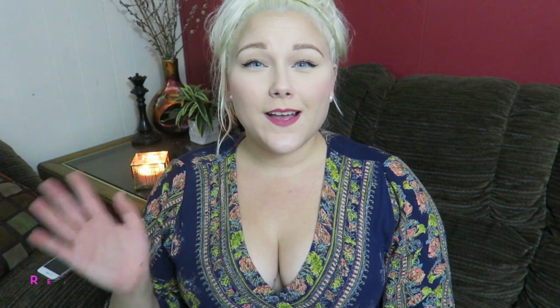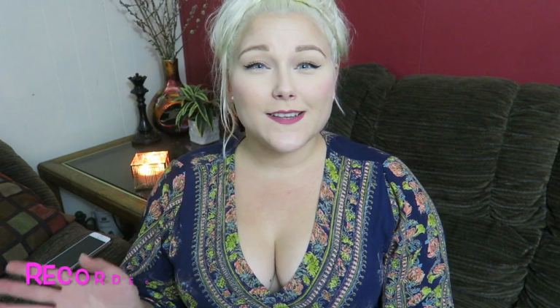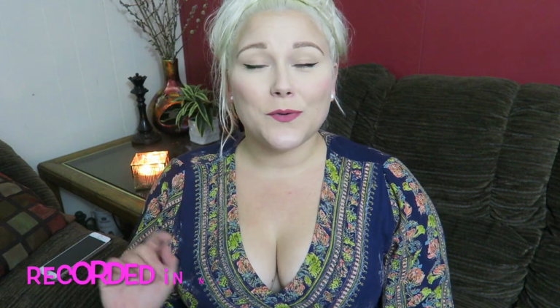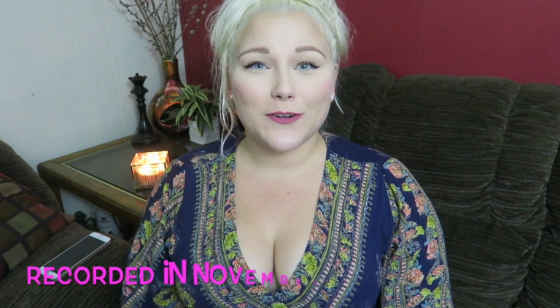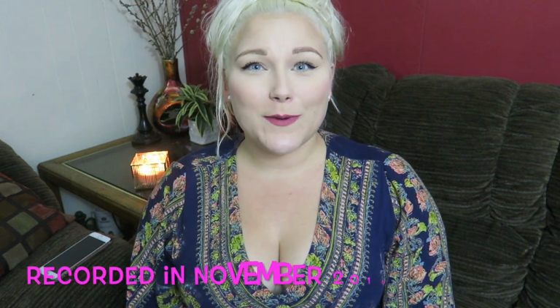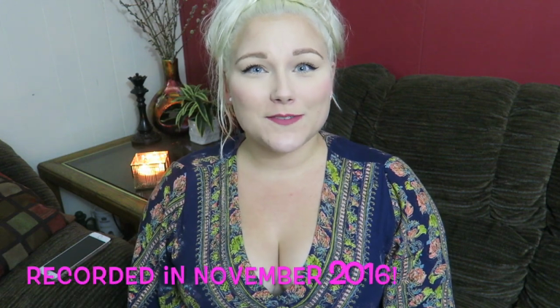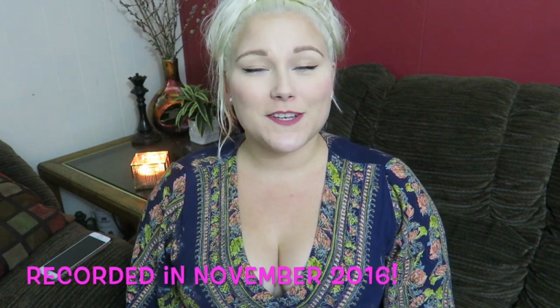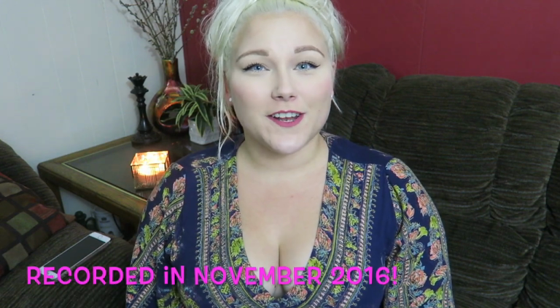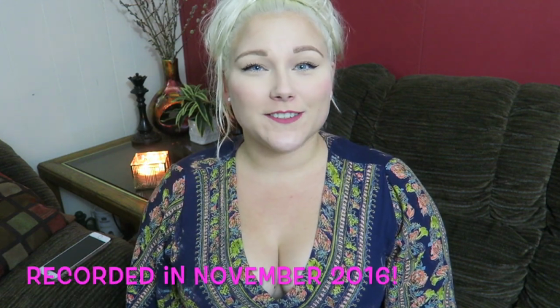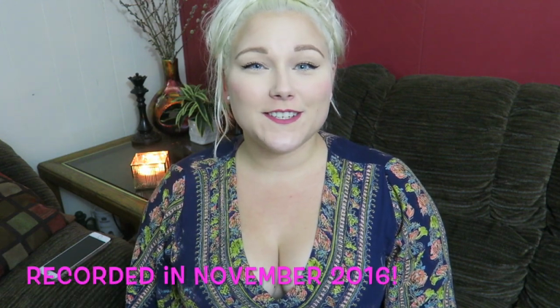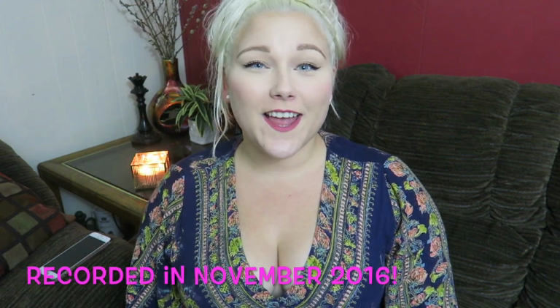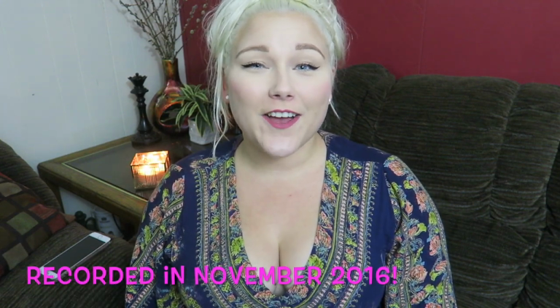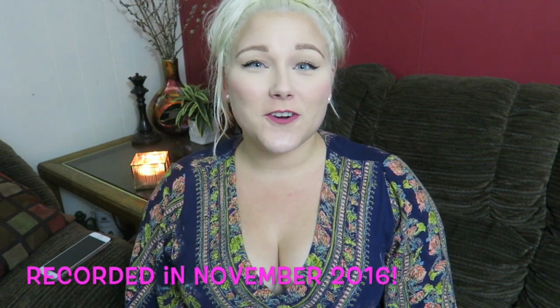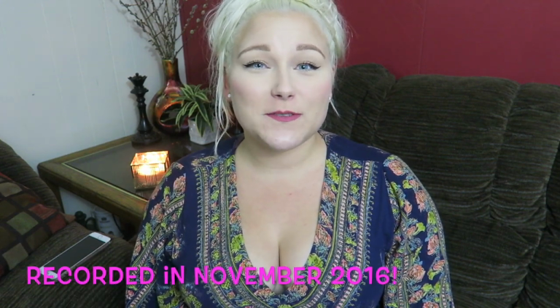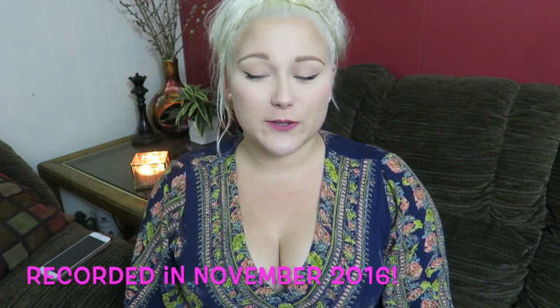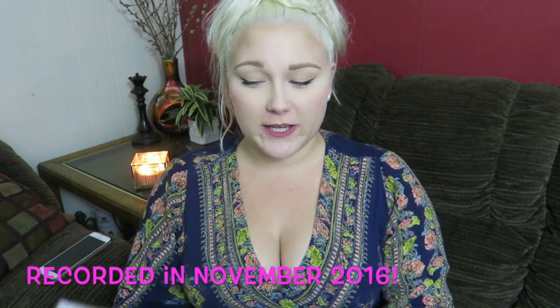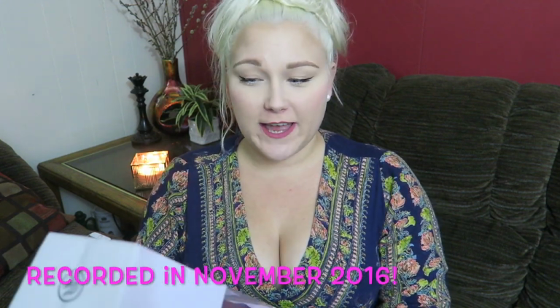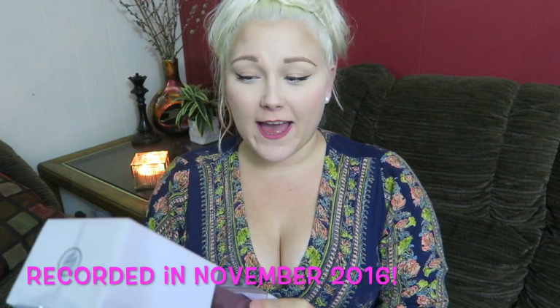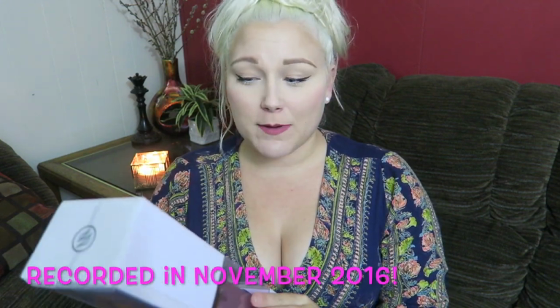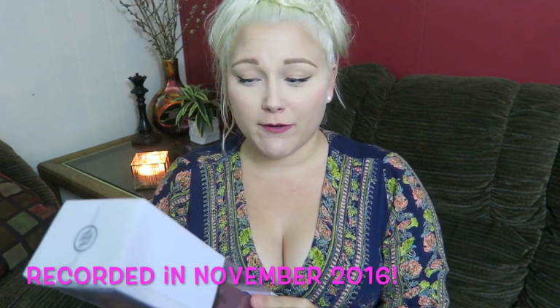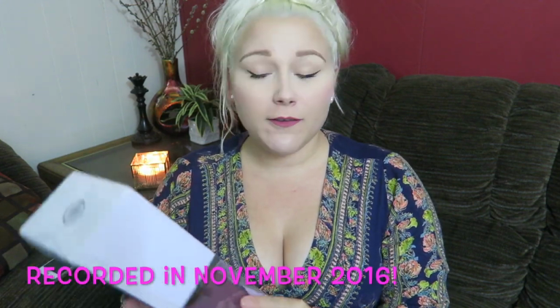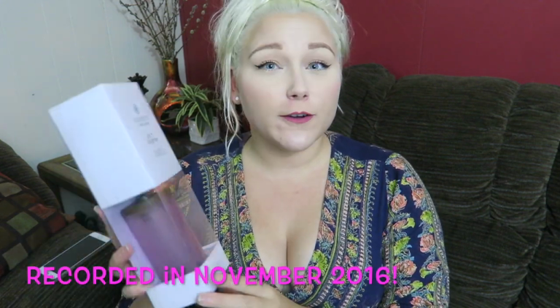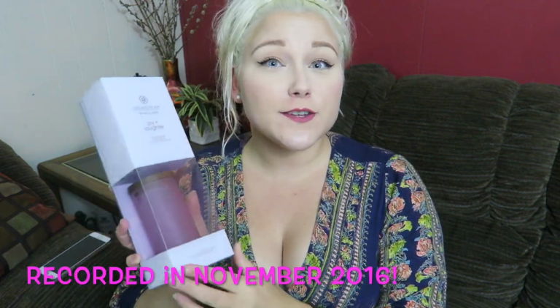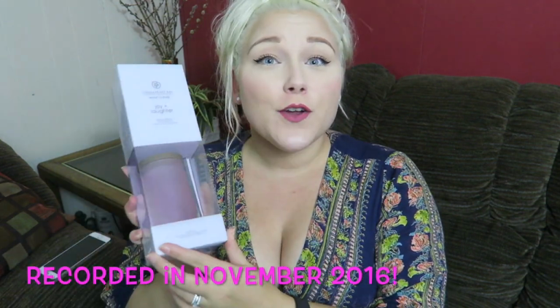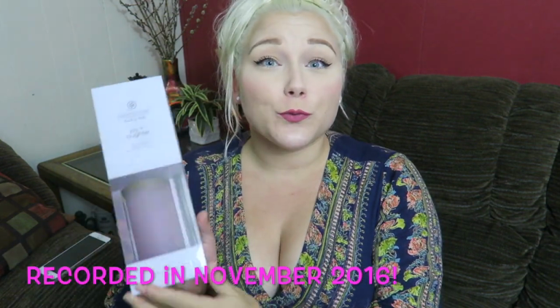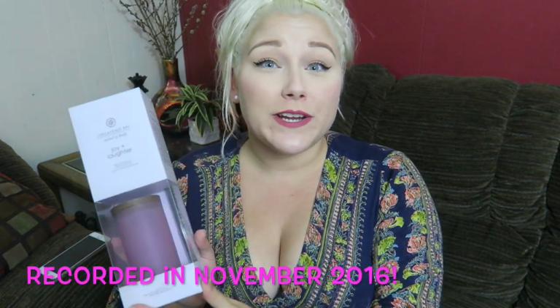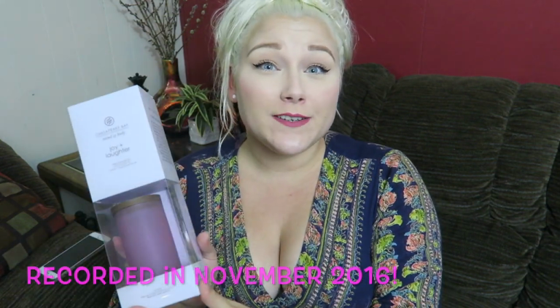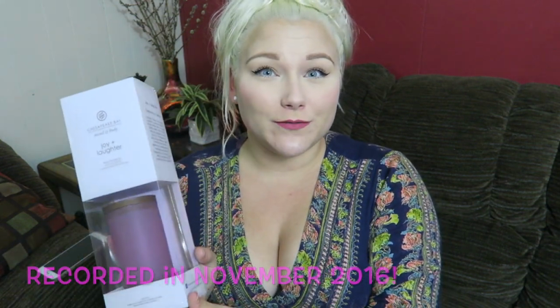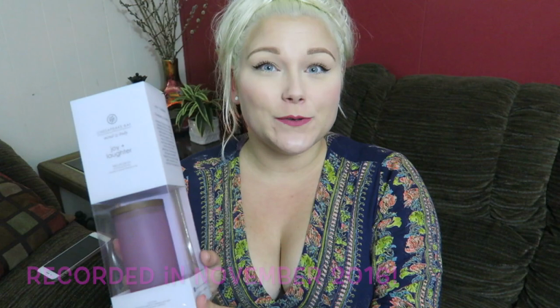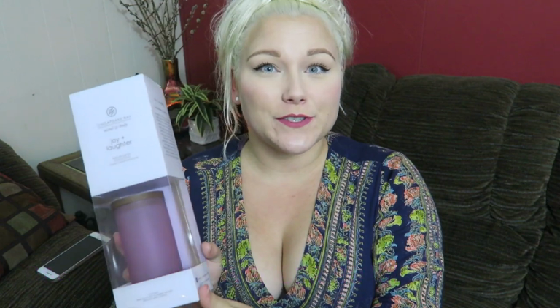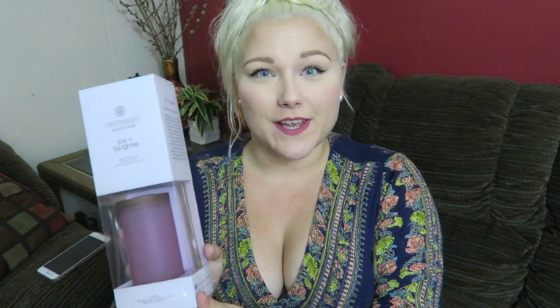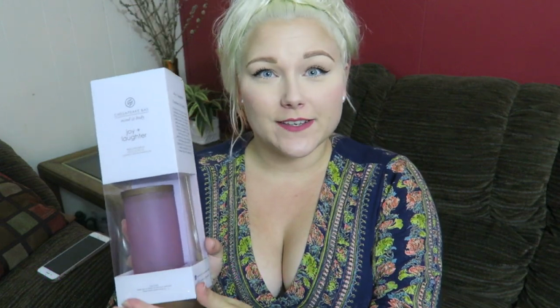Hey guys! Welcome back to my channel. Today I'm going to be looking at my very first reed diffuser set.